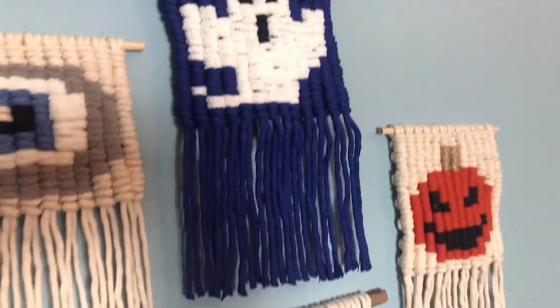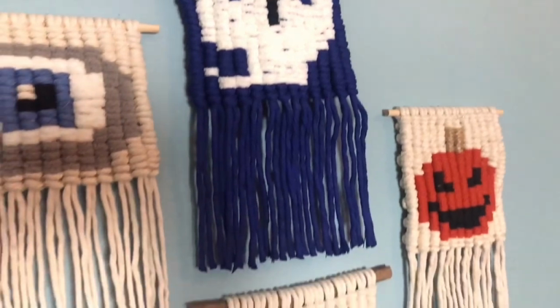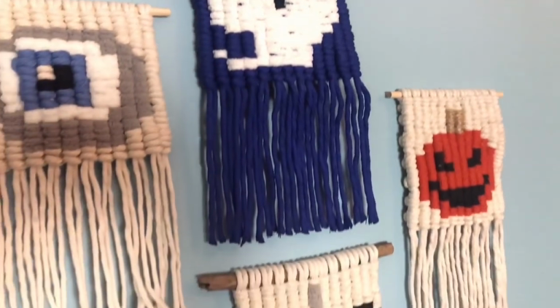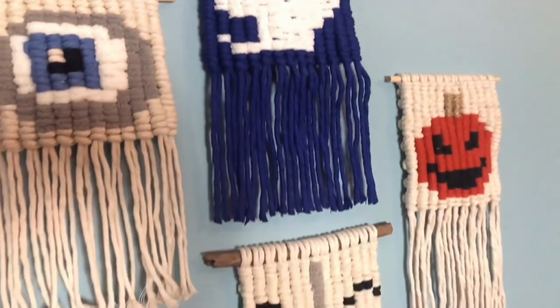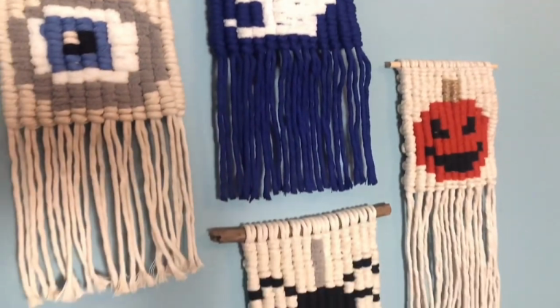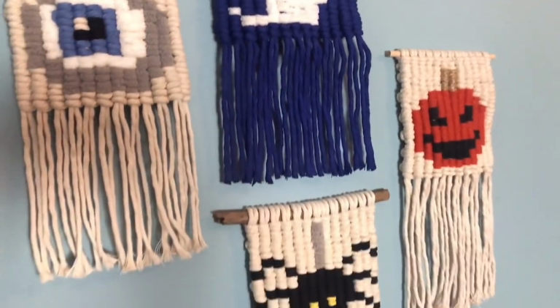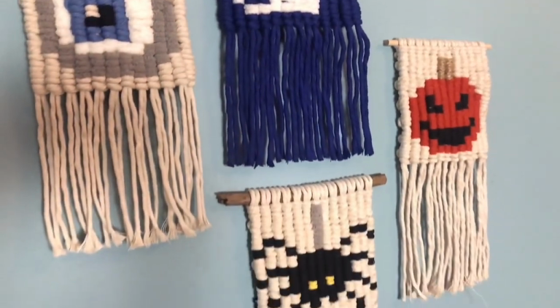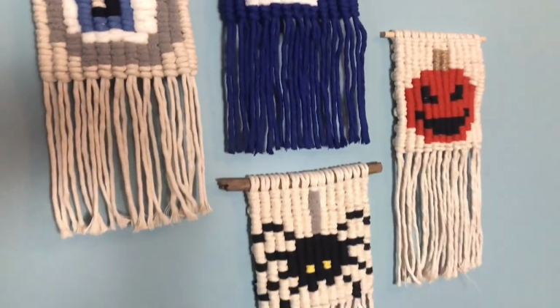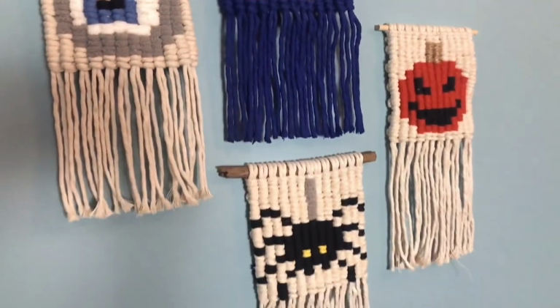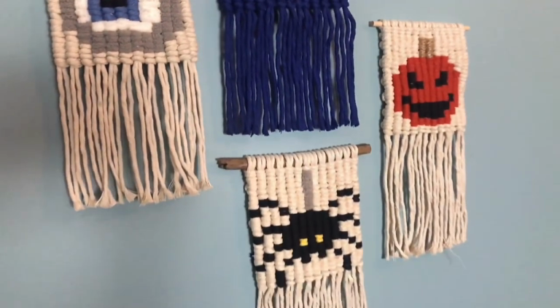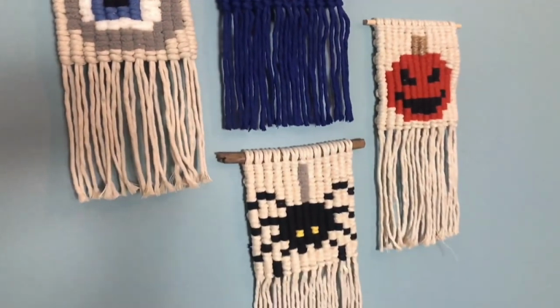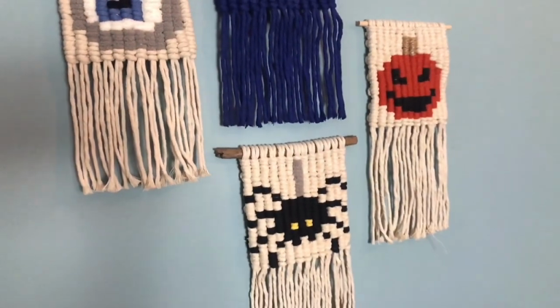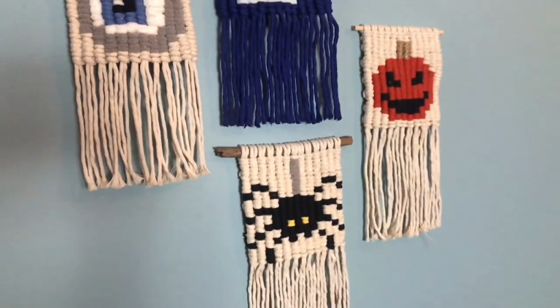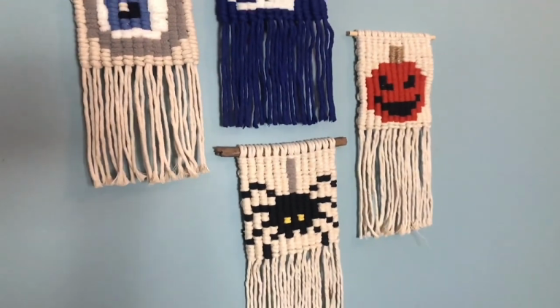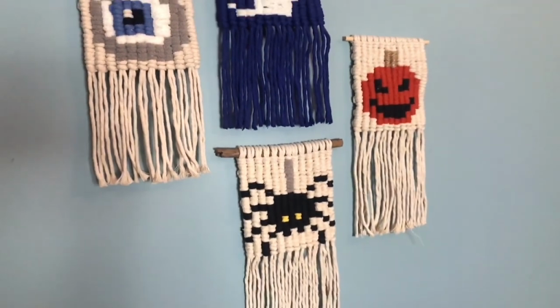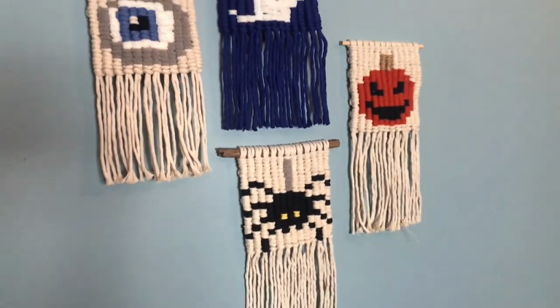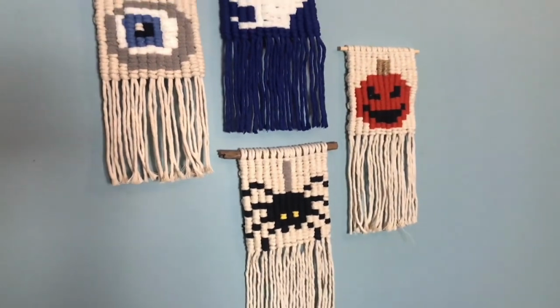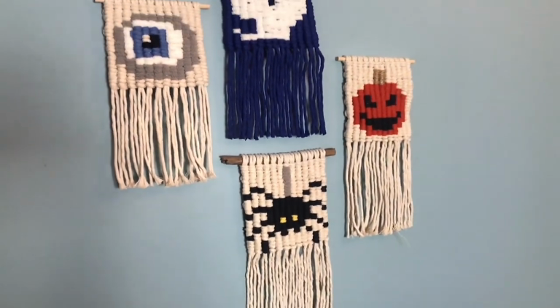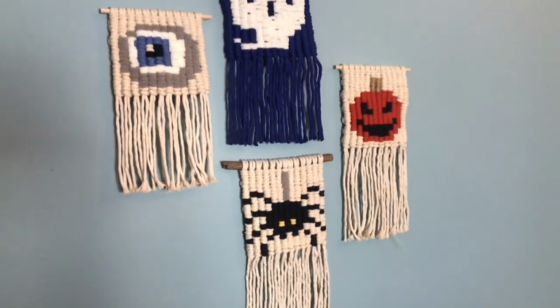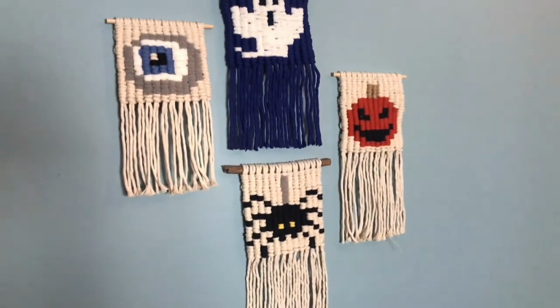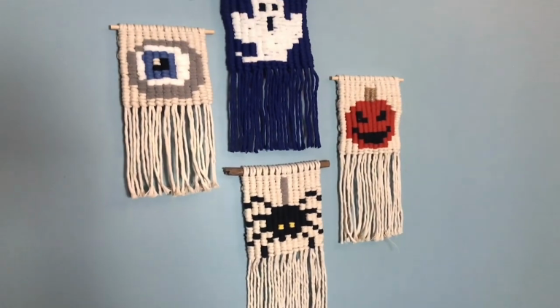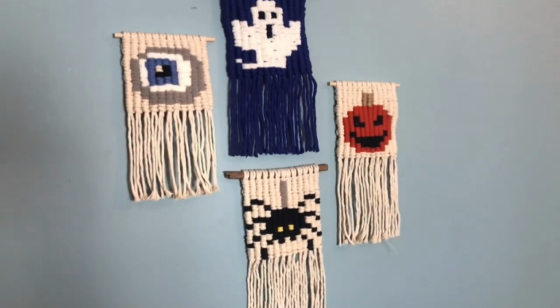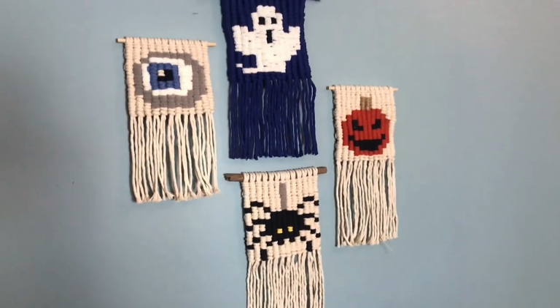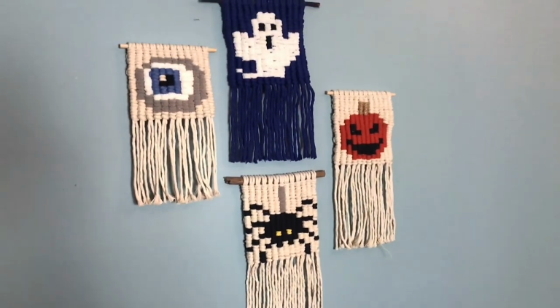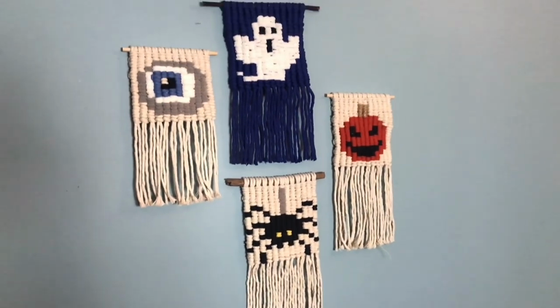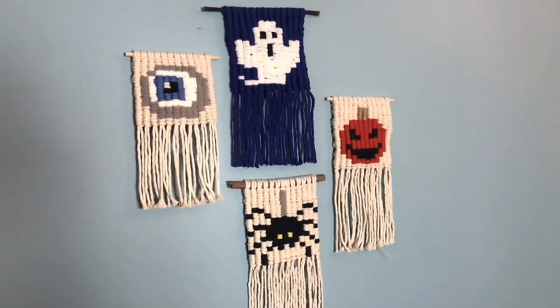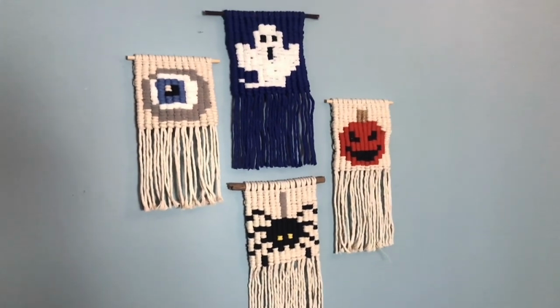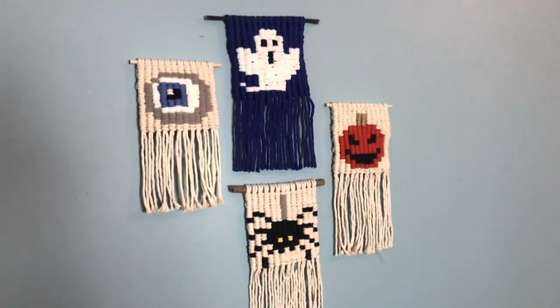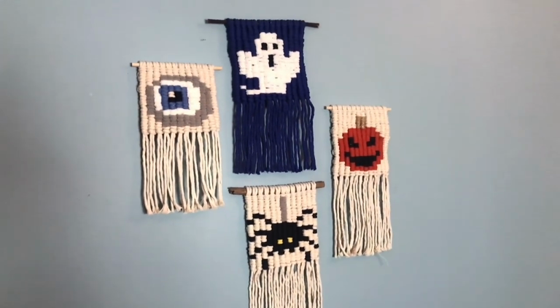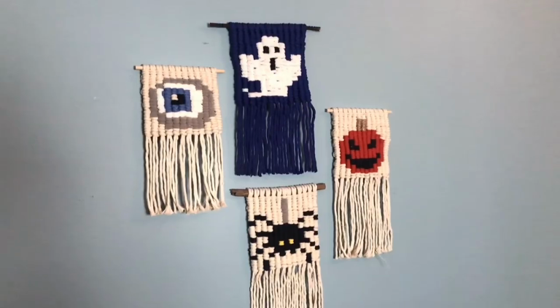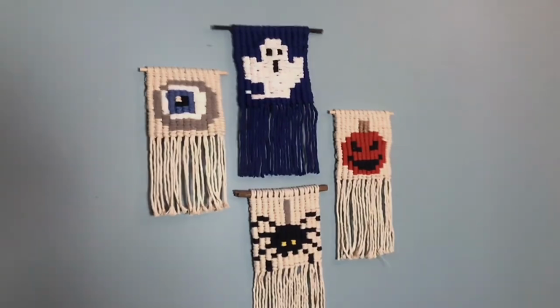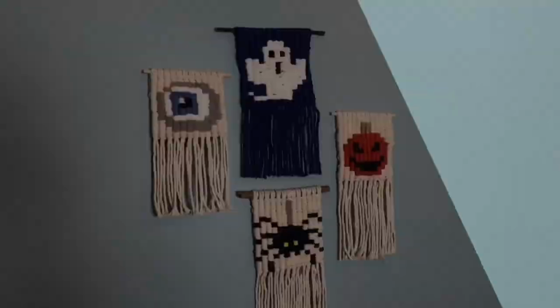Happy Halloween everyone! Today I'm going to demonstrate how to make these cute Halloween wall hangings.